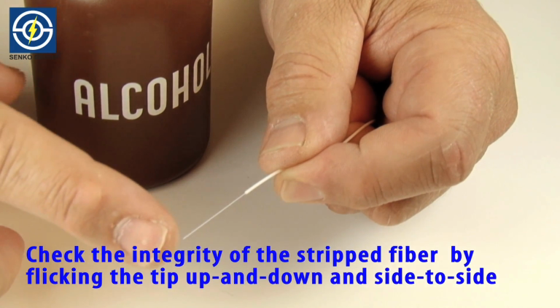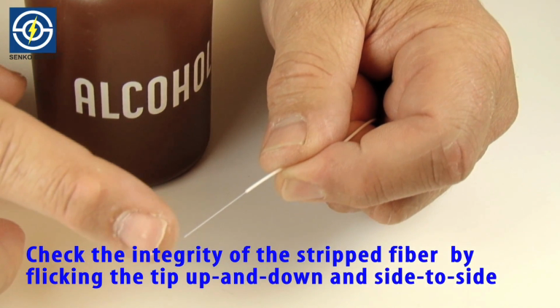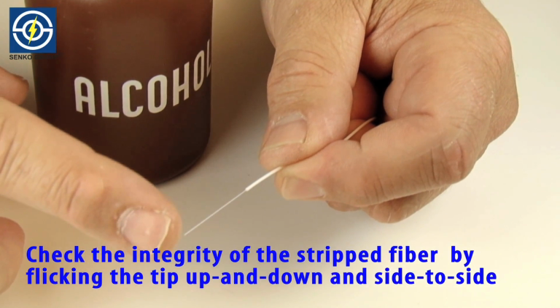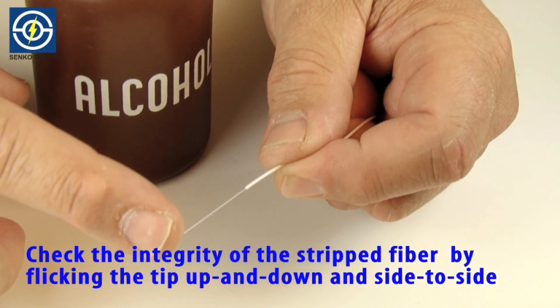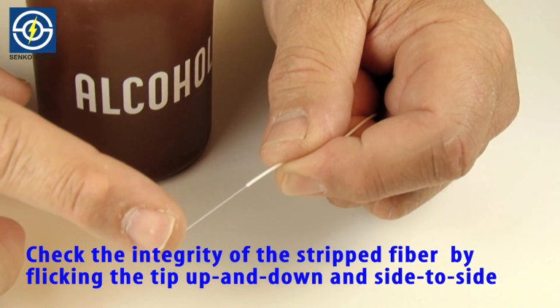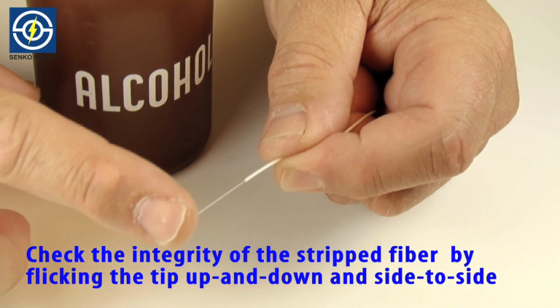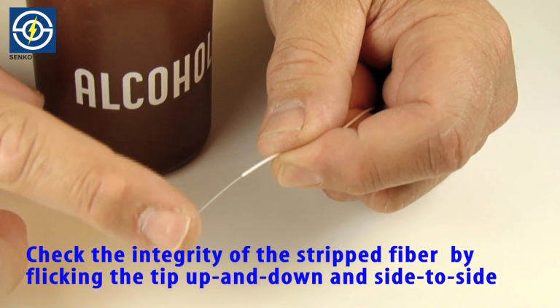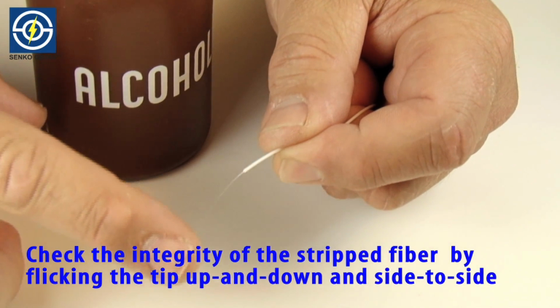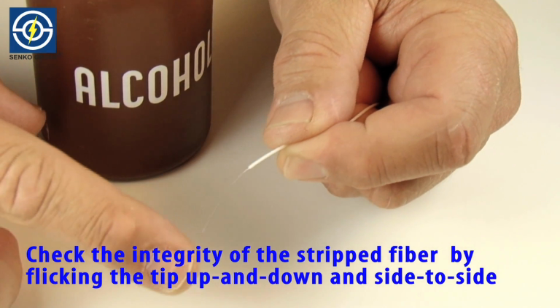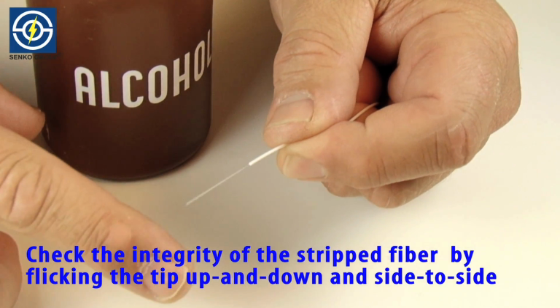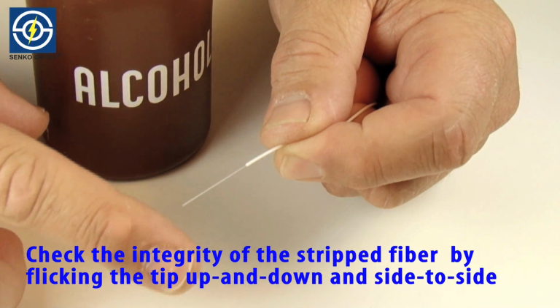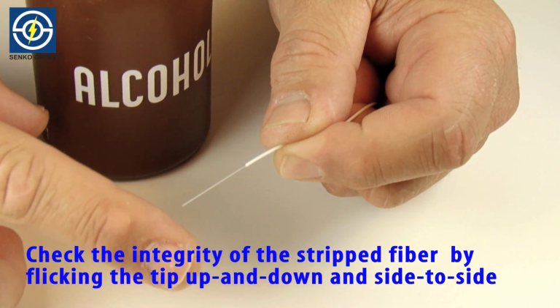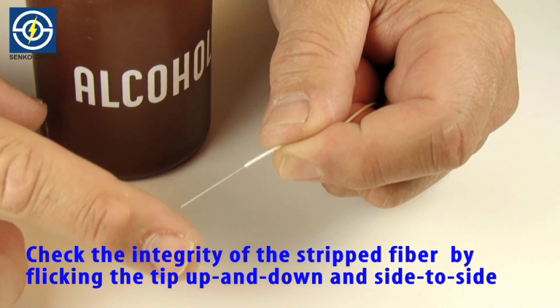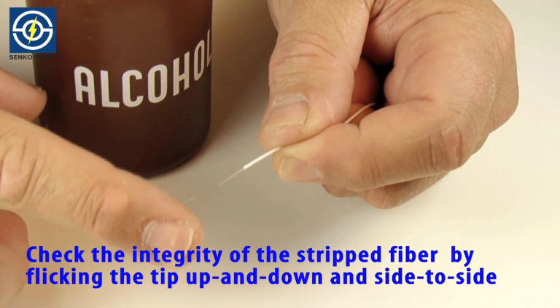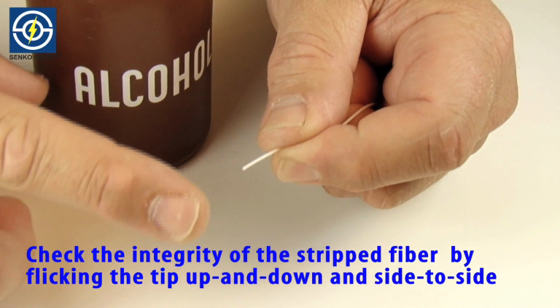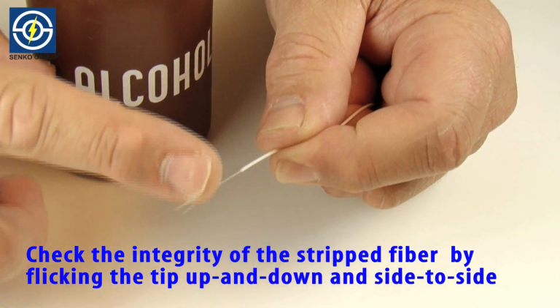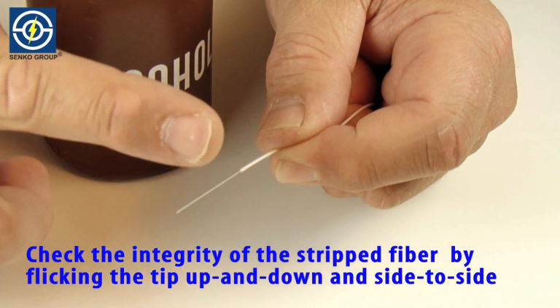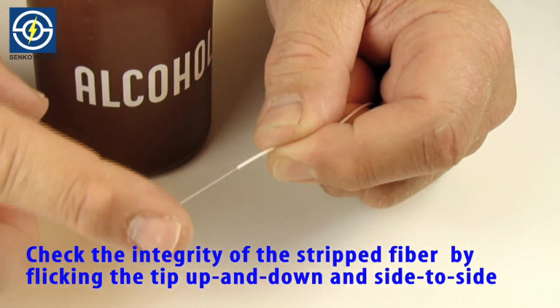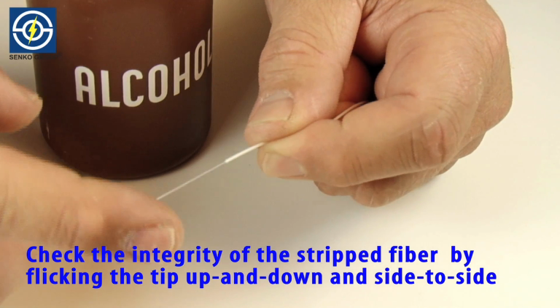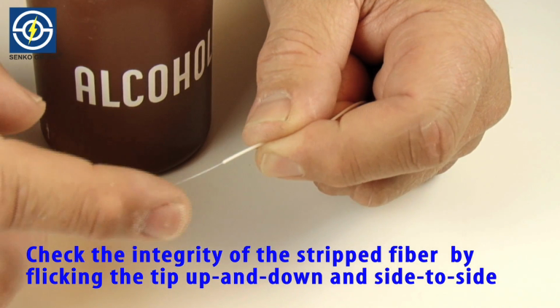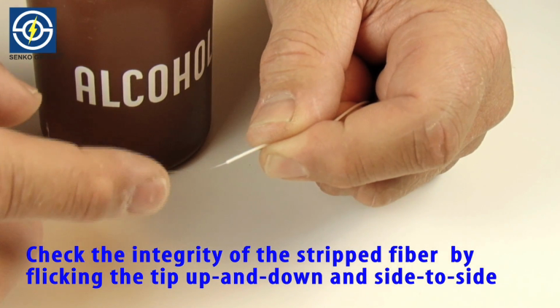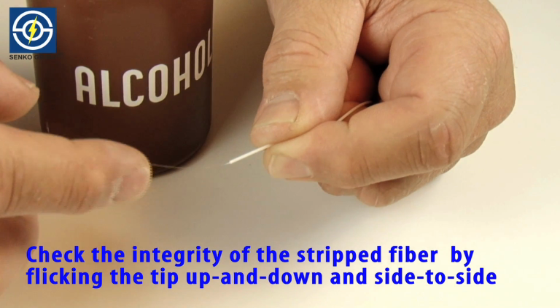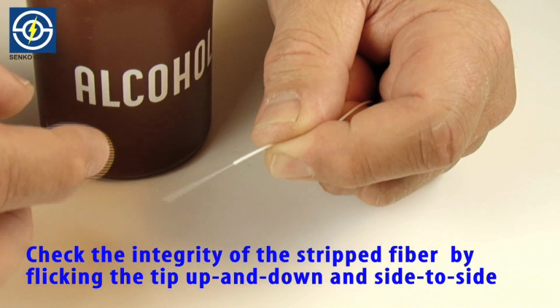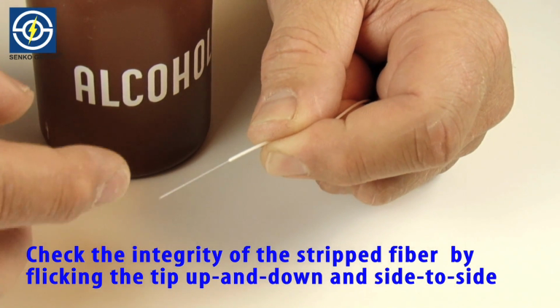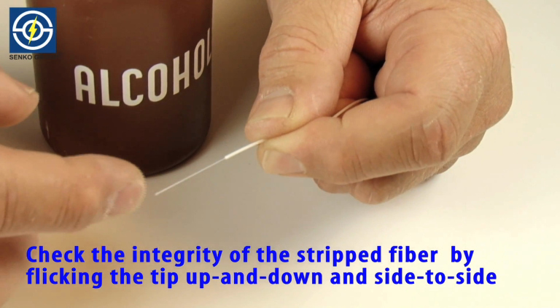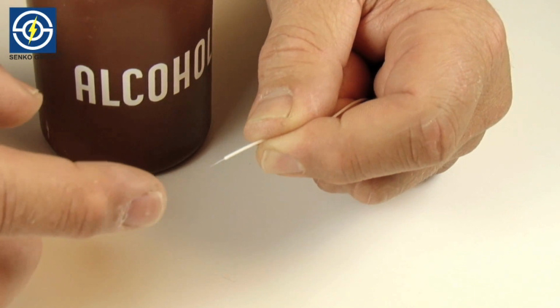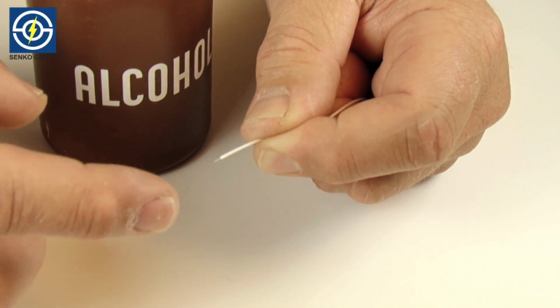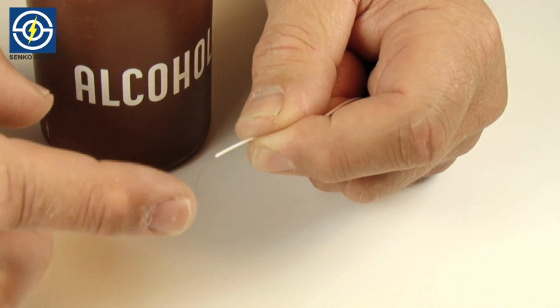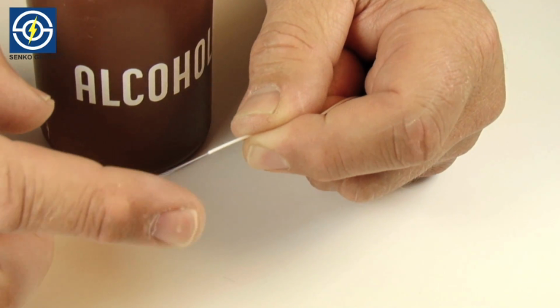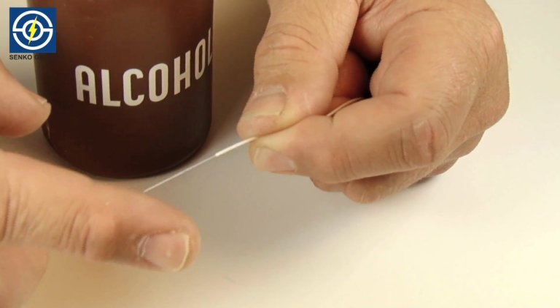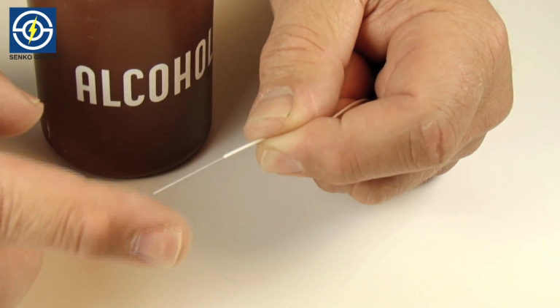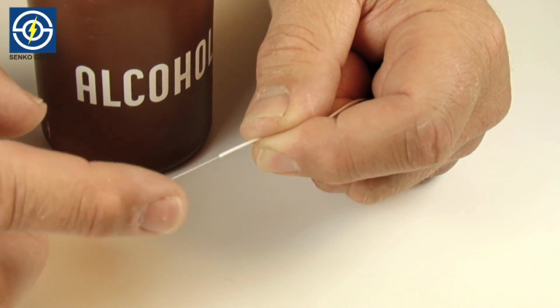Check the integrity of the stripped fiber by gently flicking the end of the fiber tip up and down and side to side.